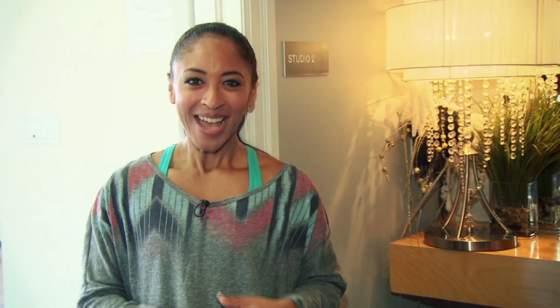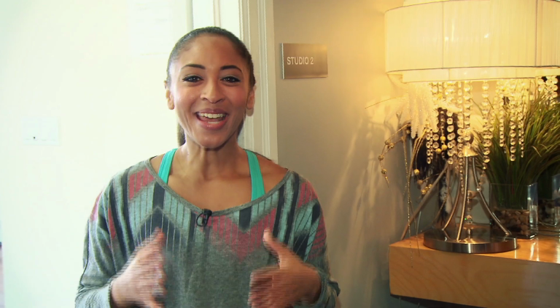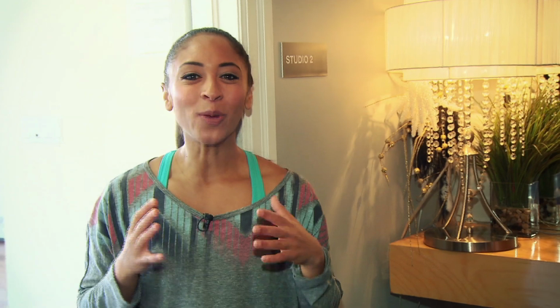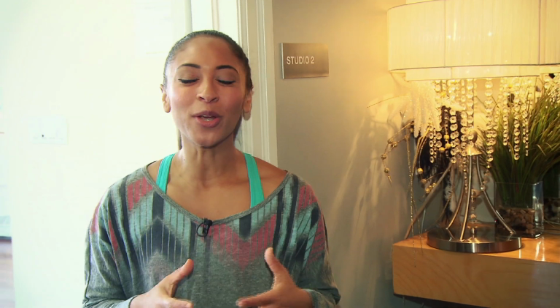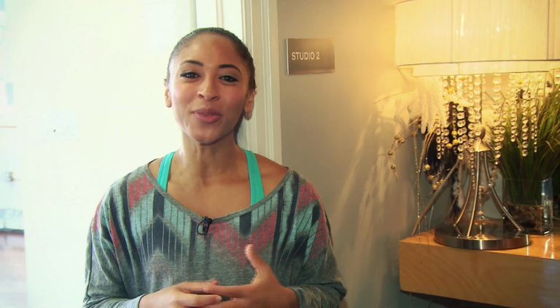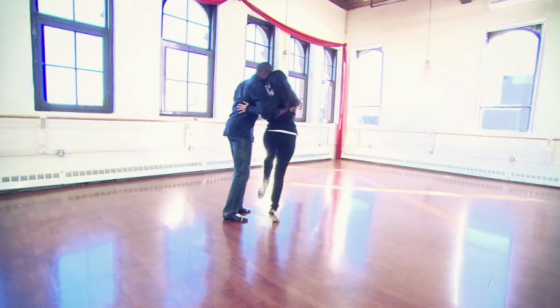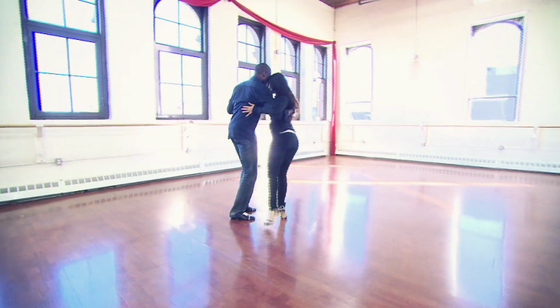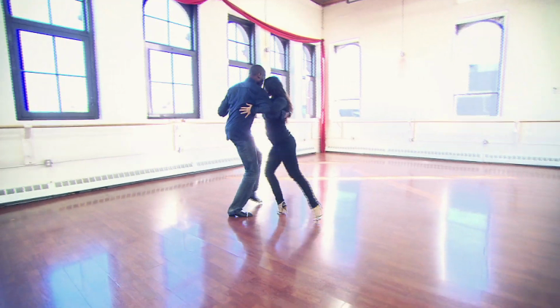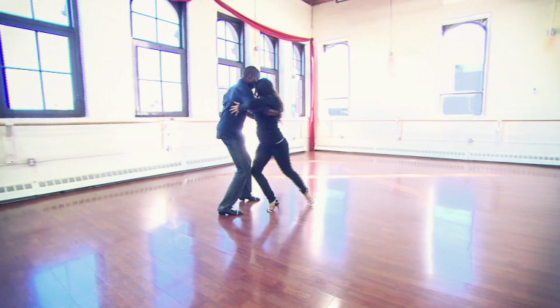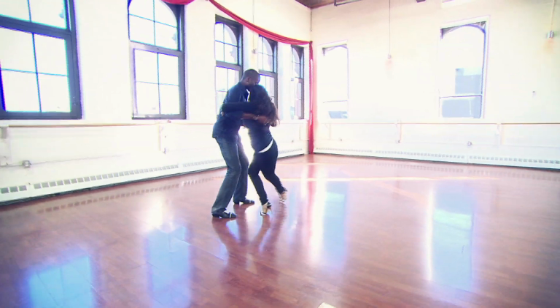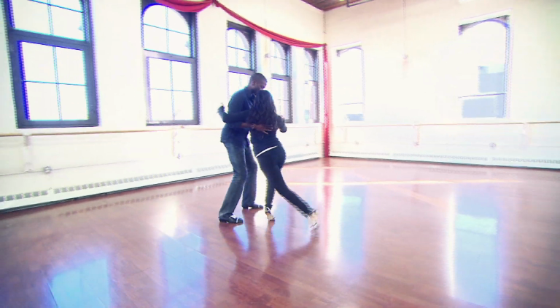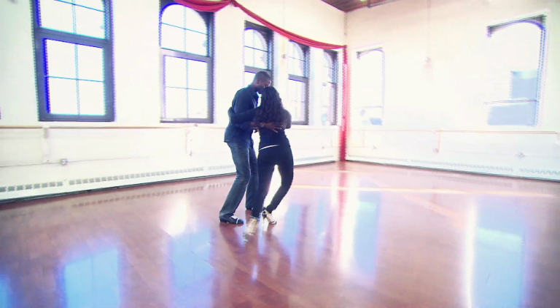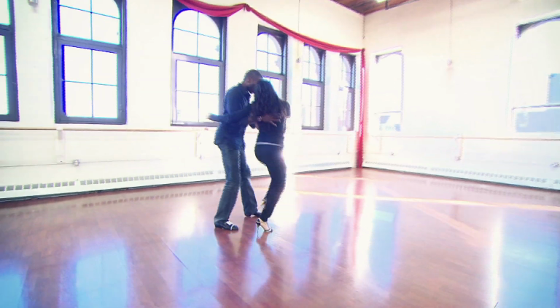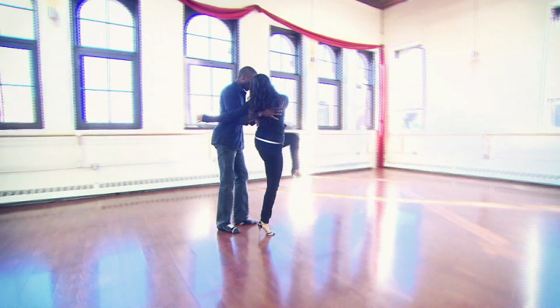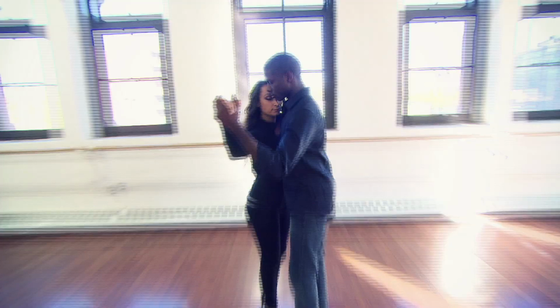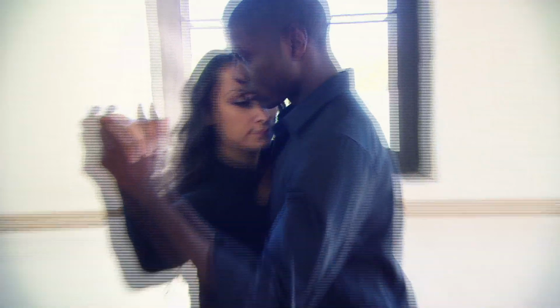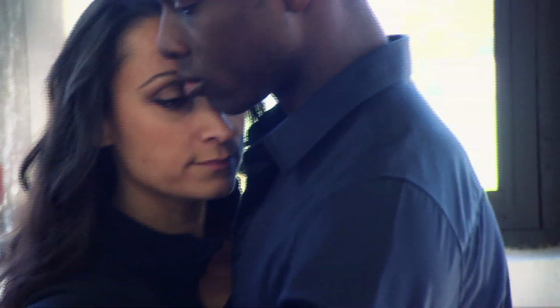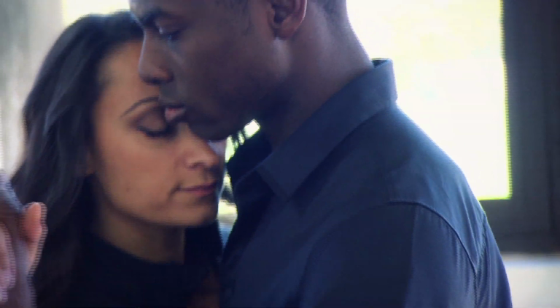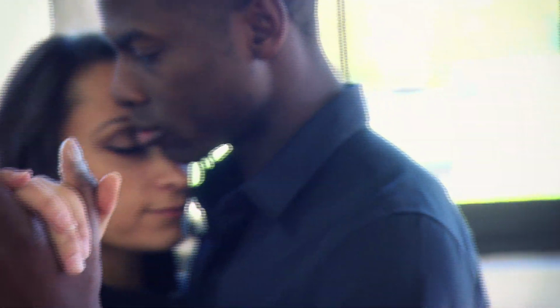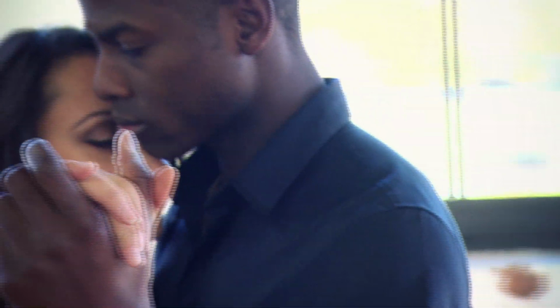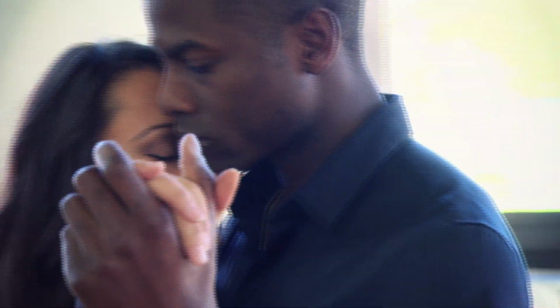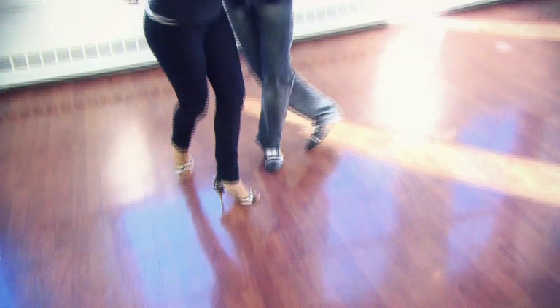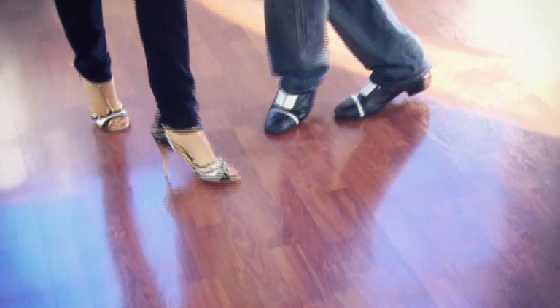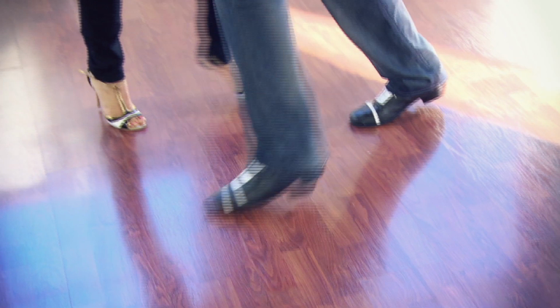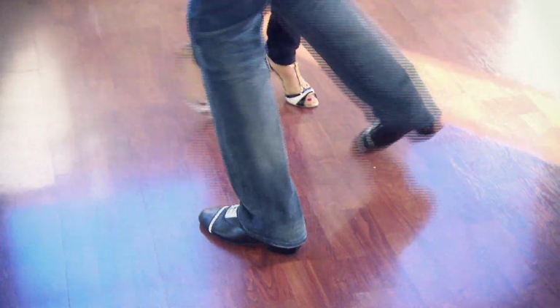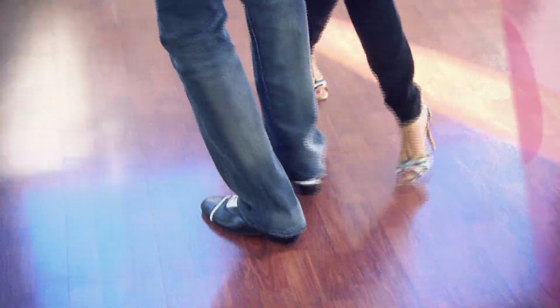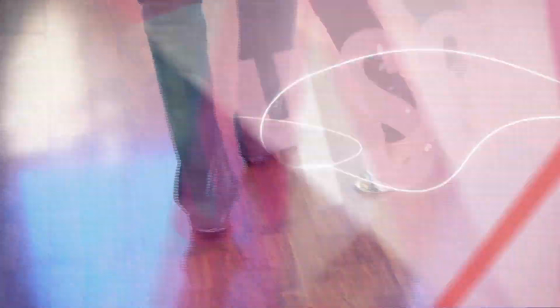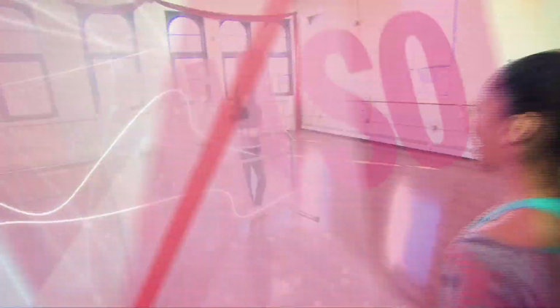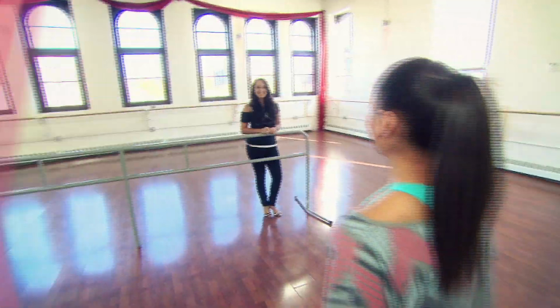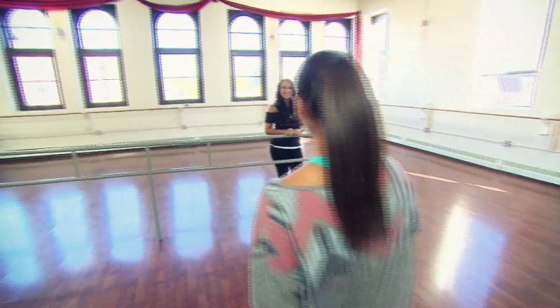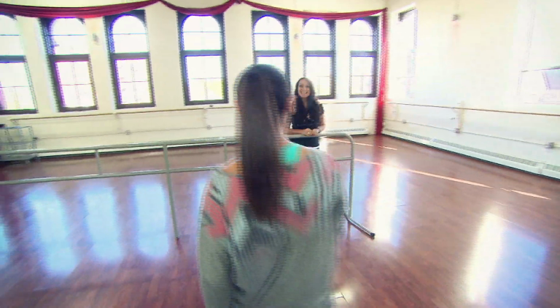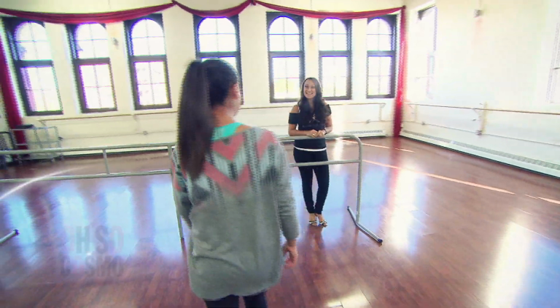Today I'll be working with Estelle Nicolaitis. She's studied the Argentine tango in Buenos Aires since 2006. Hey Estelle! Hey, Jackie.